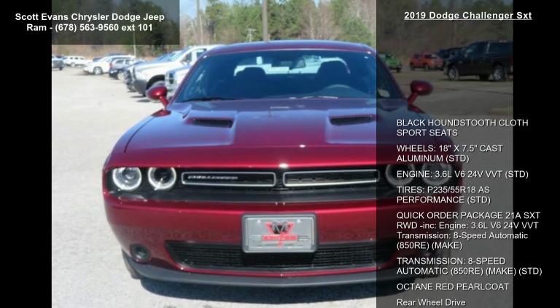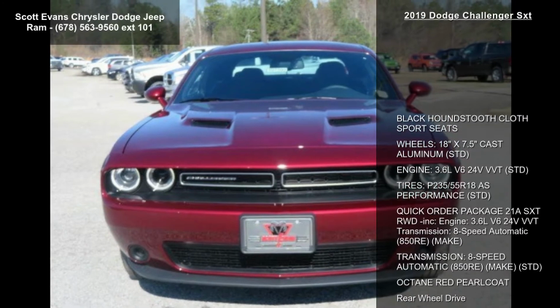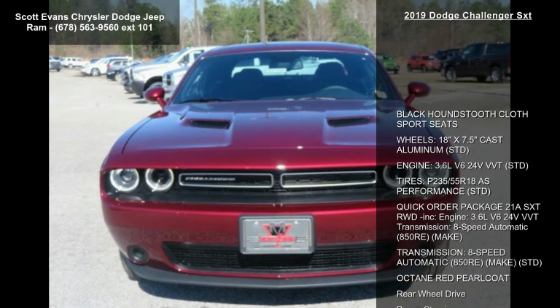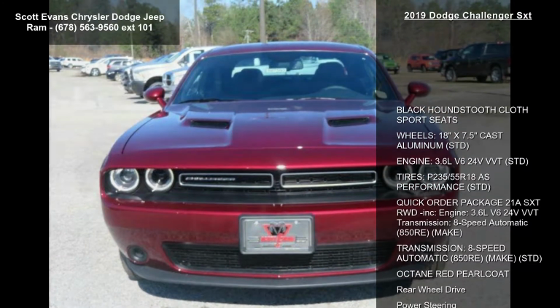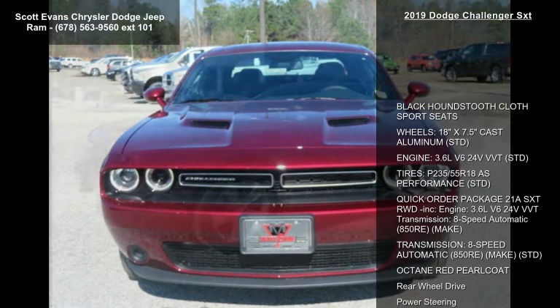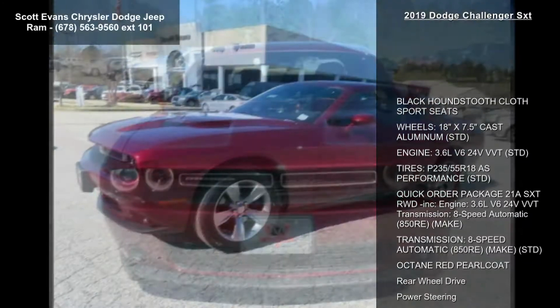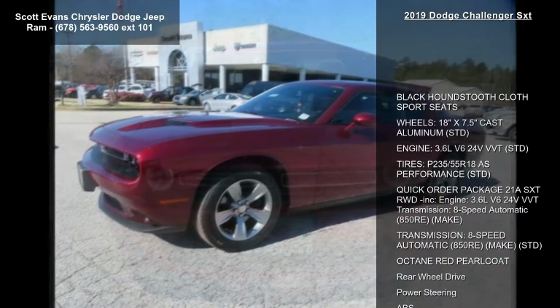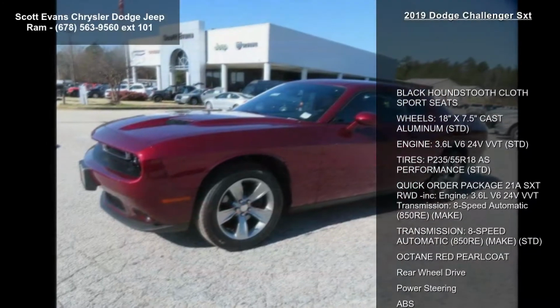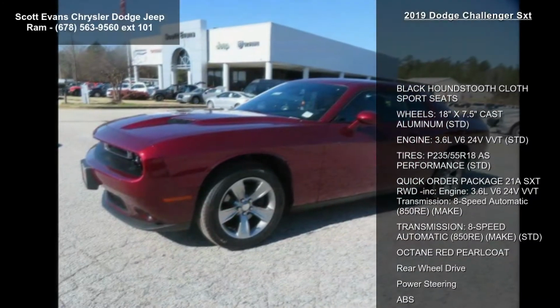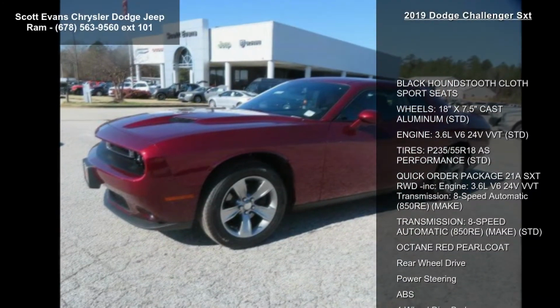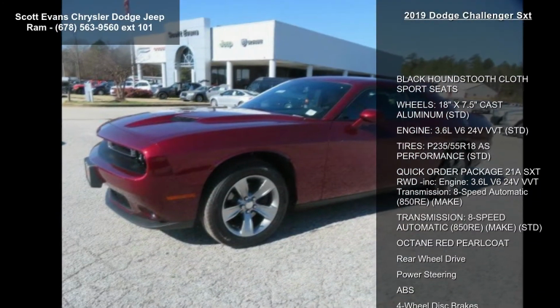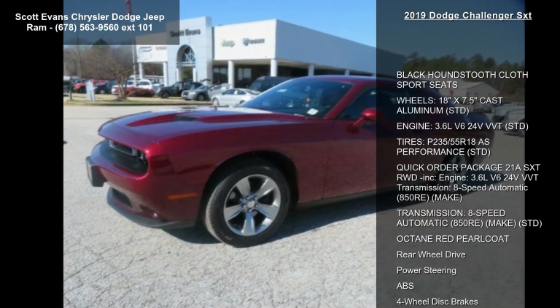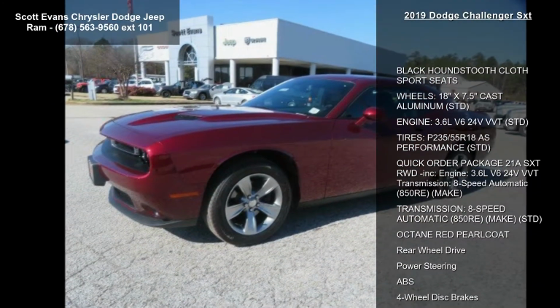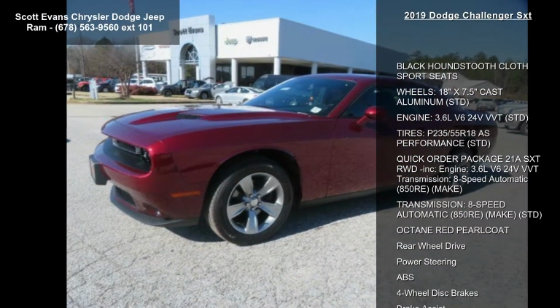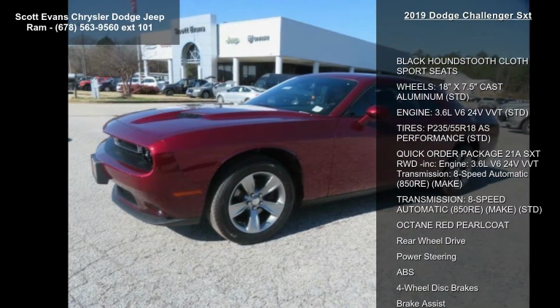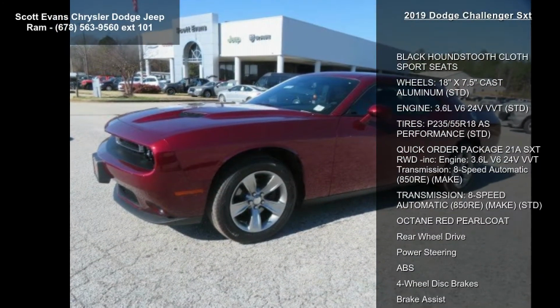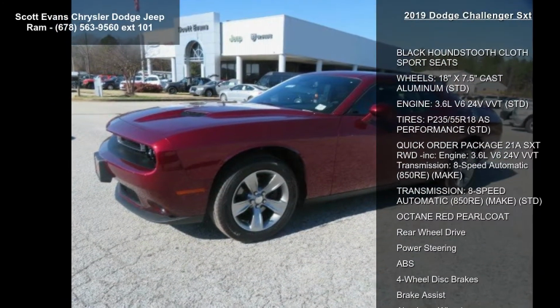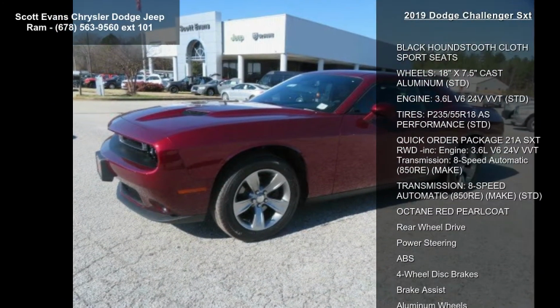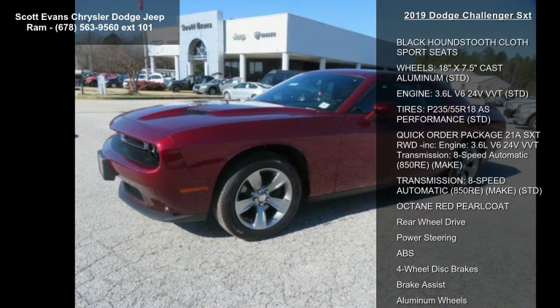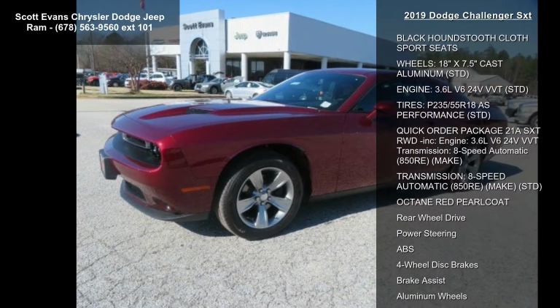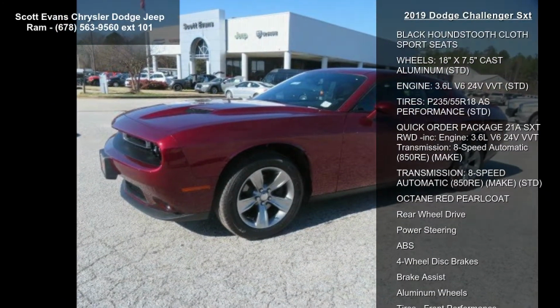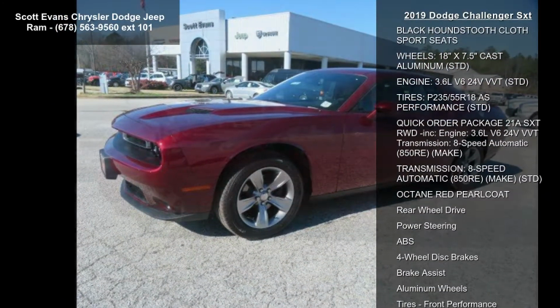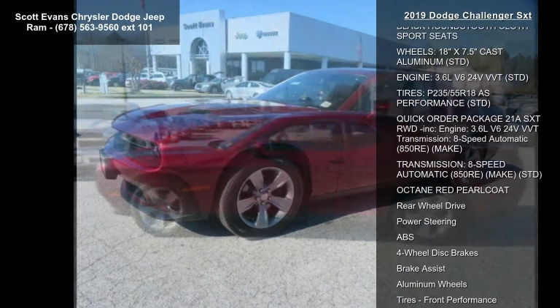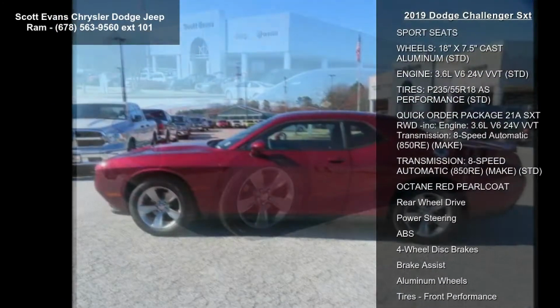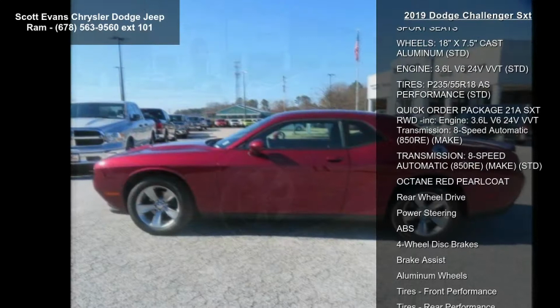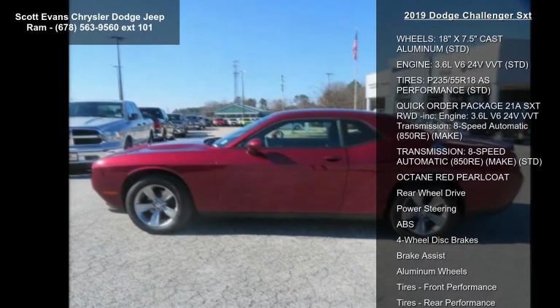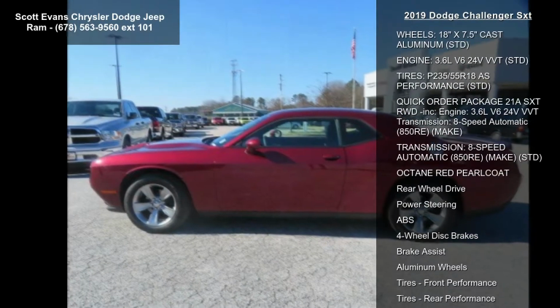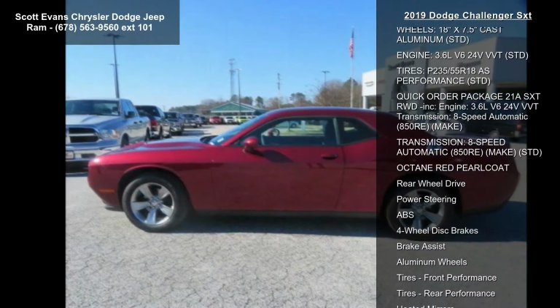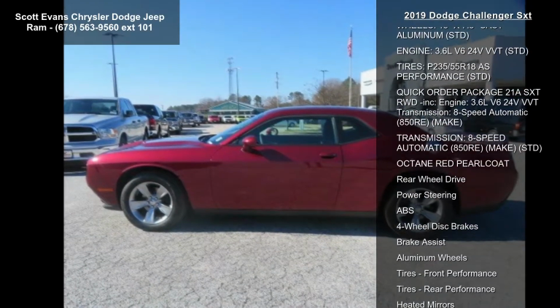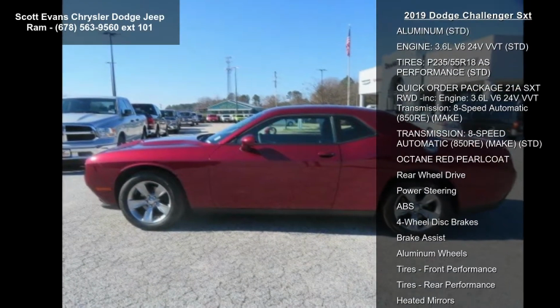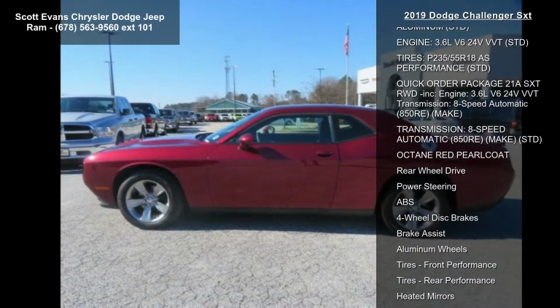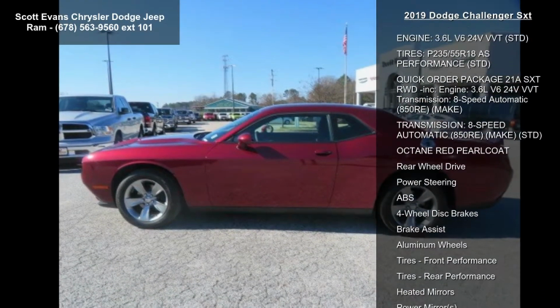Black houndstooth cloth sport seats. Wheels: 18-inch x 7.5-inch cast aluminum.